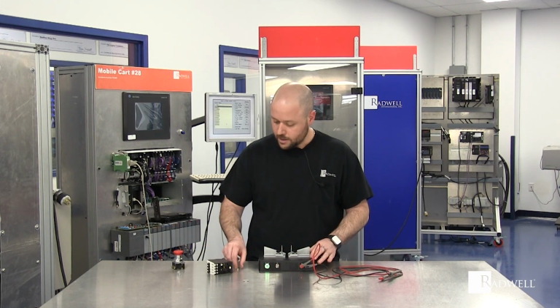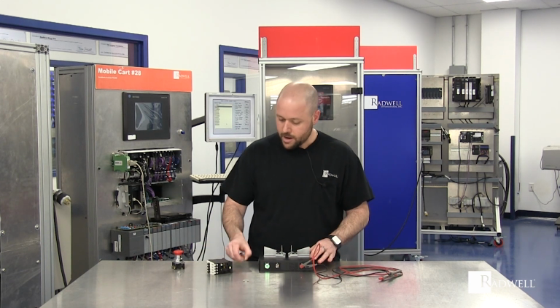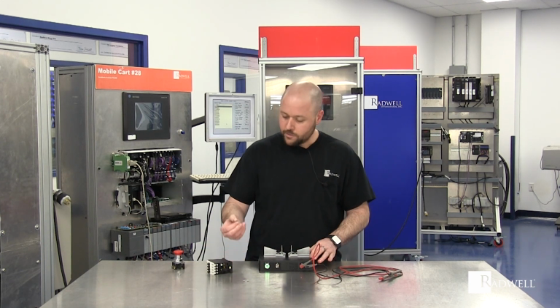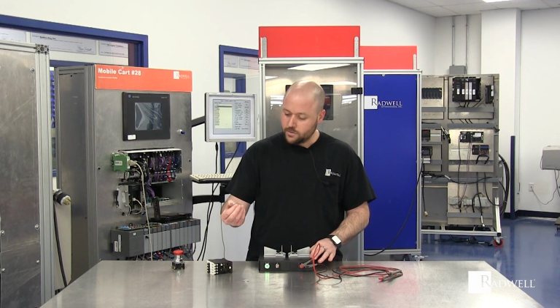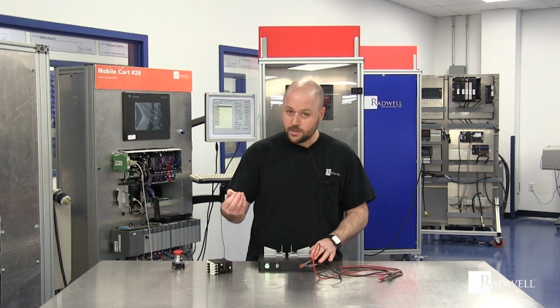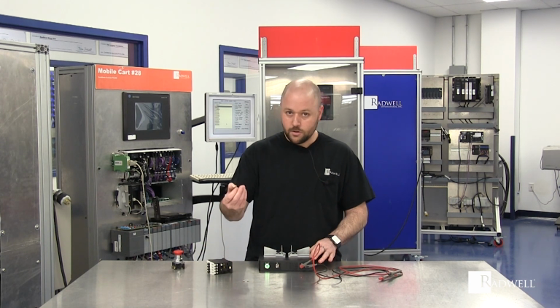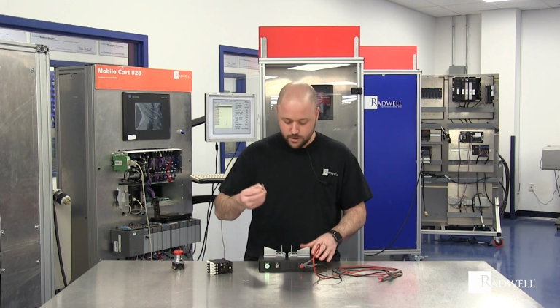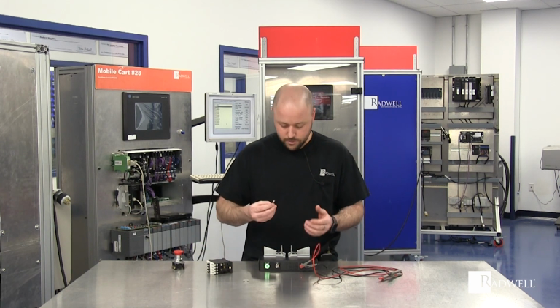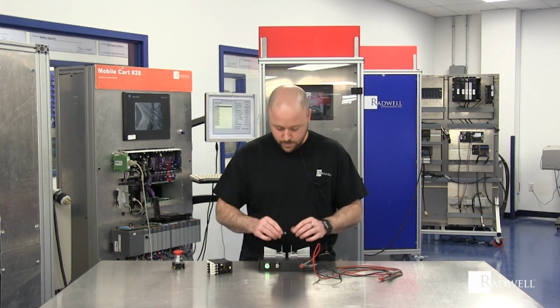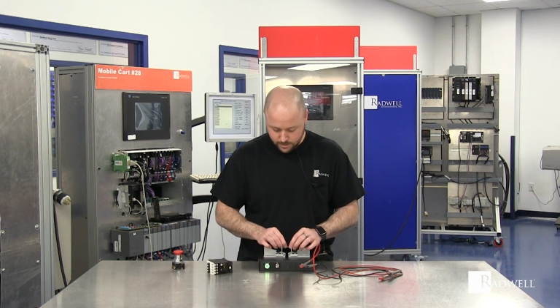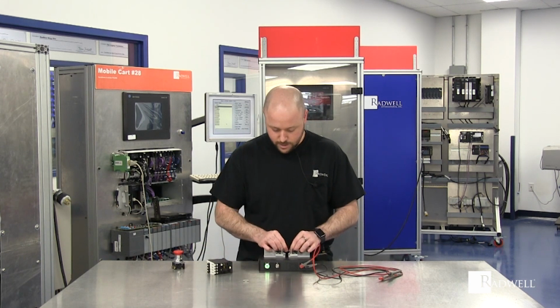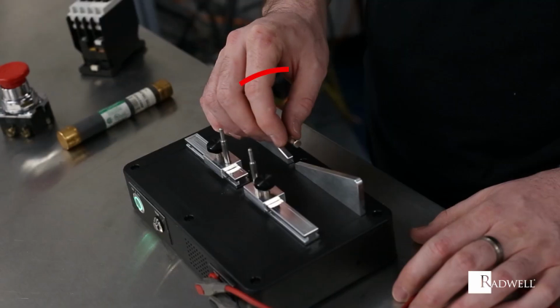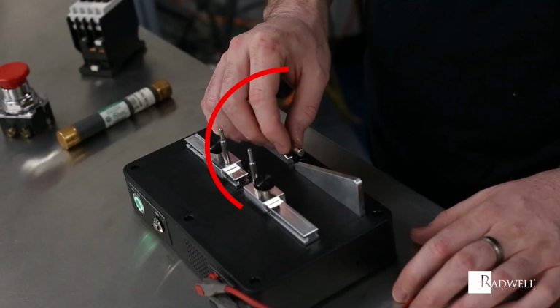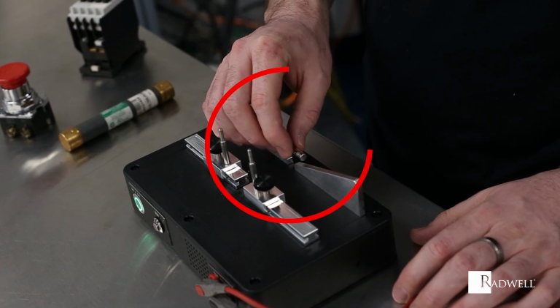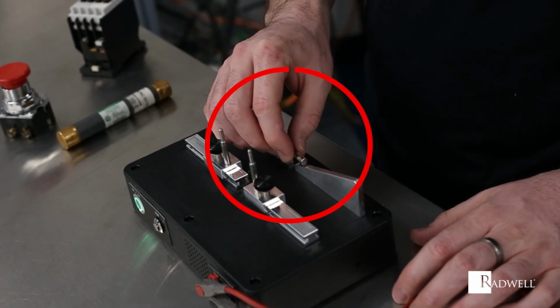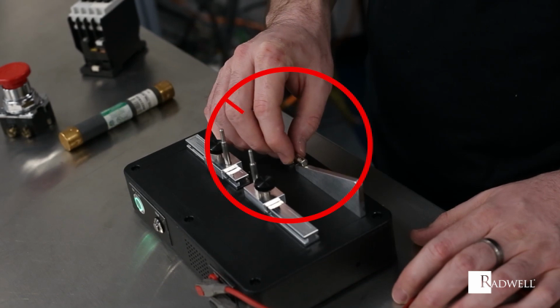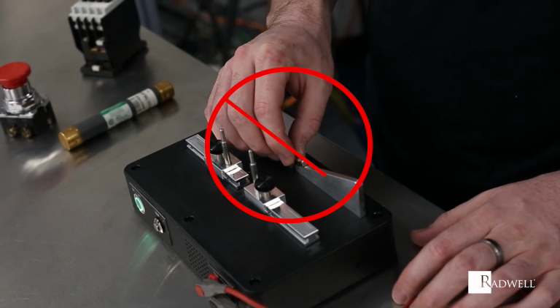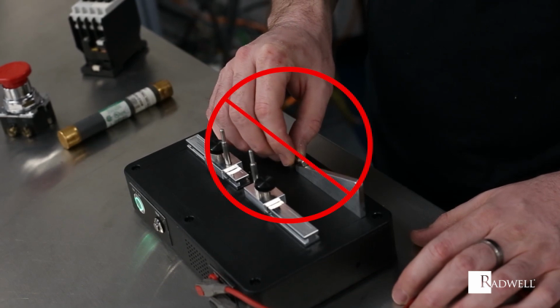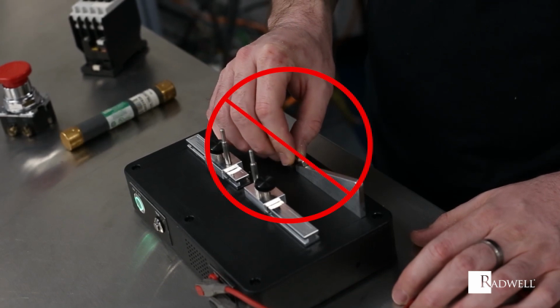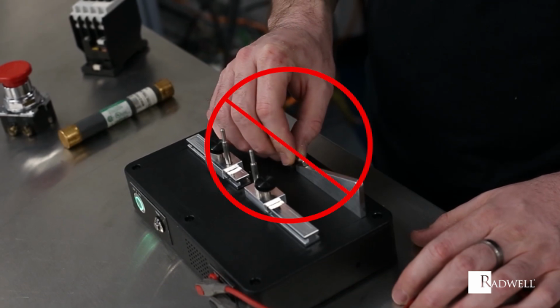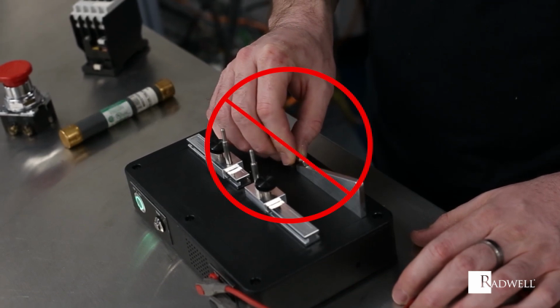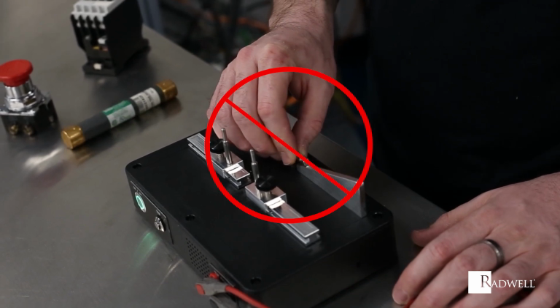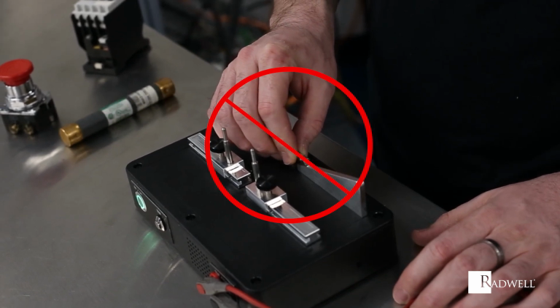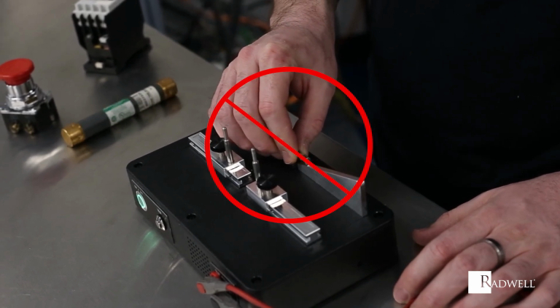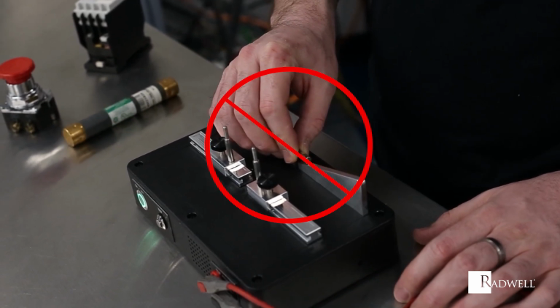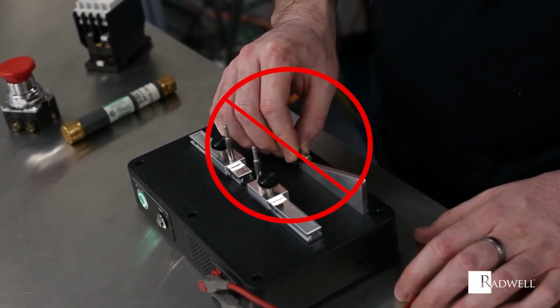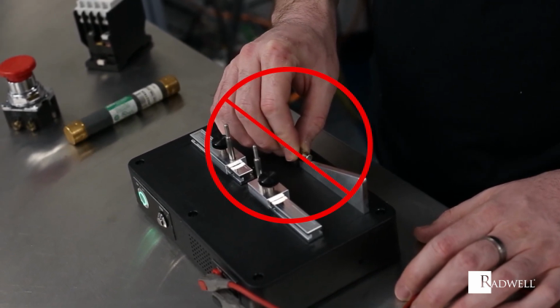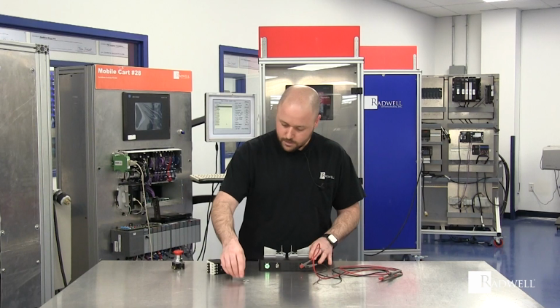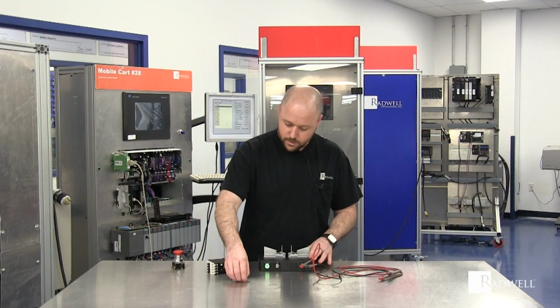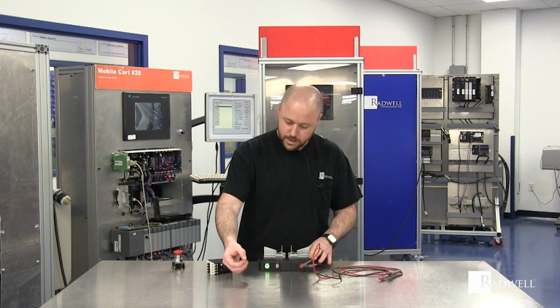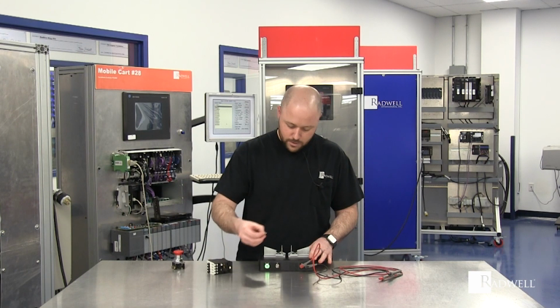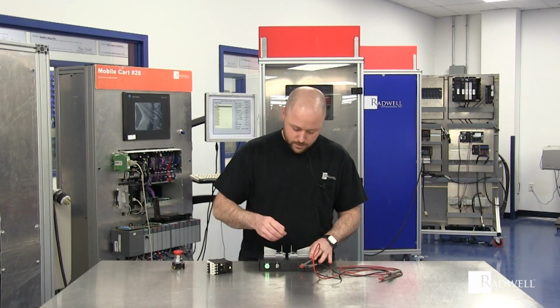Here I have a fuse that is no good. We can see that if we put it on here we don't get any audio tone and no blue light. It's another glass fuse.